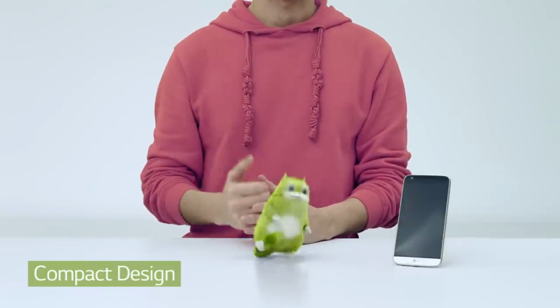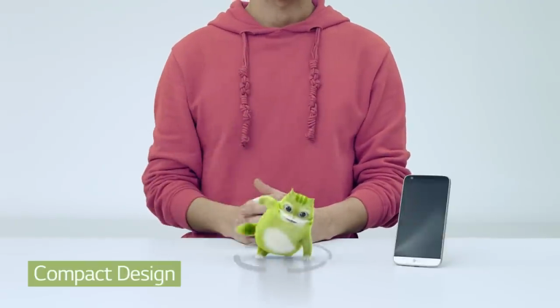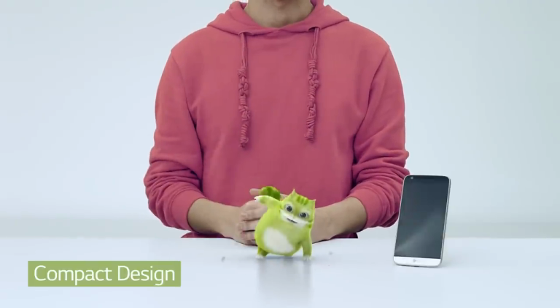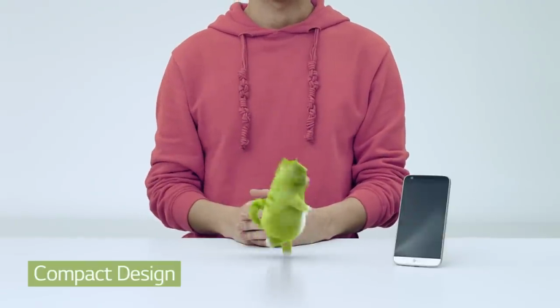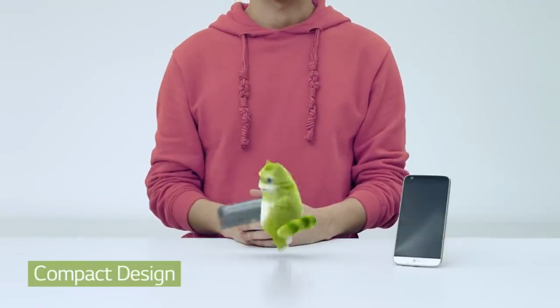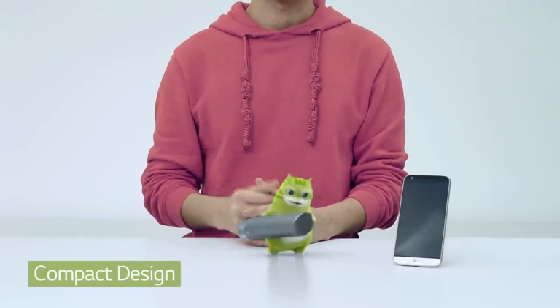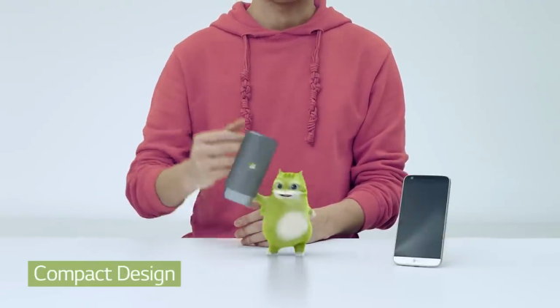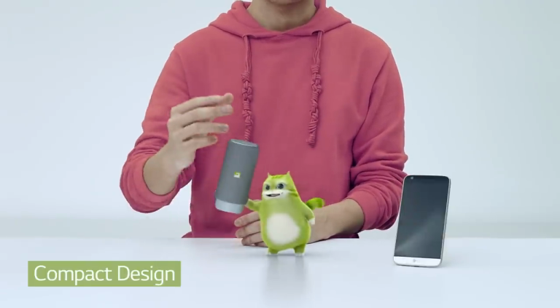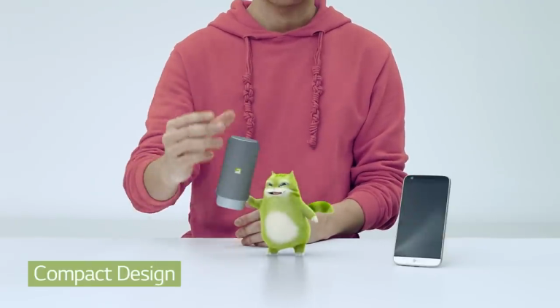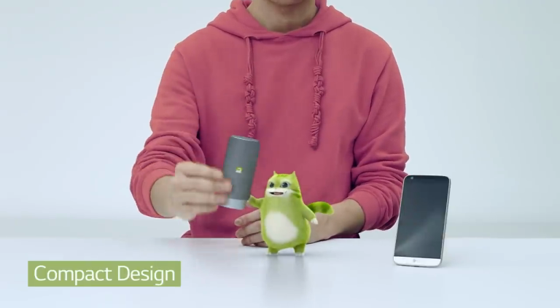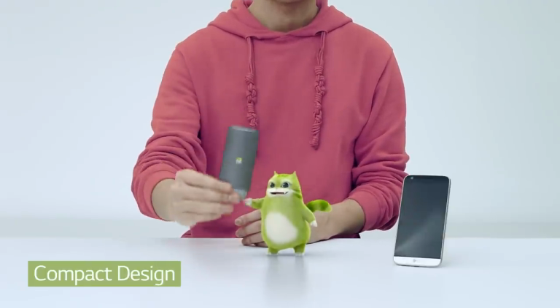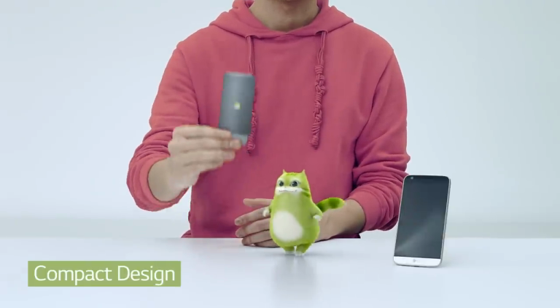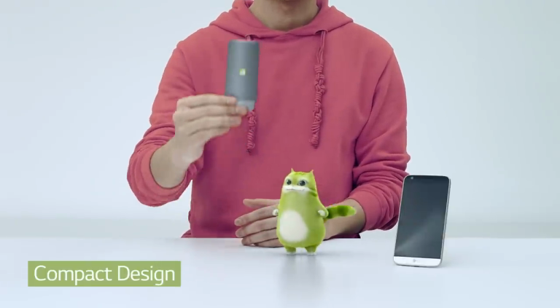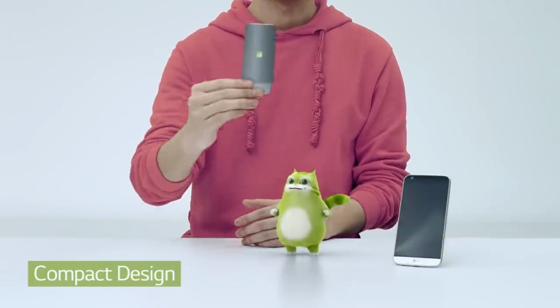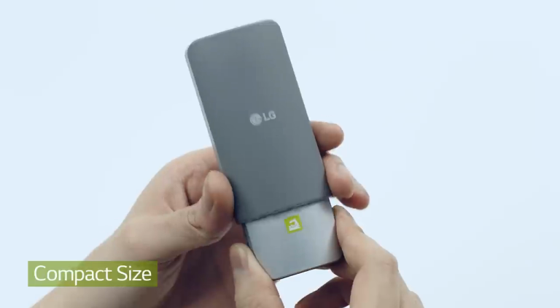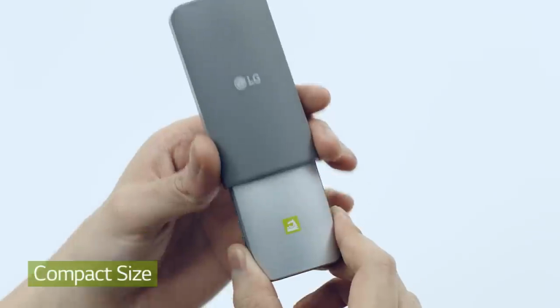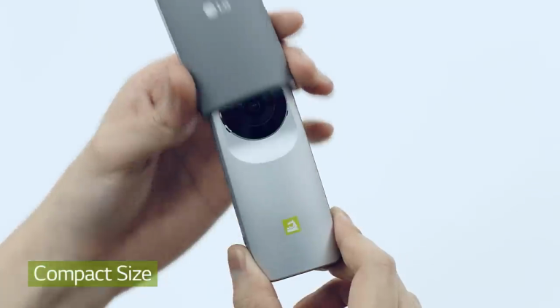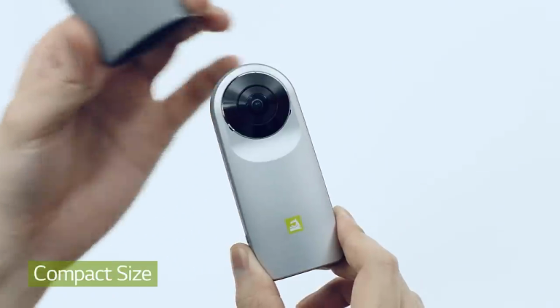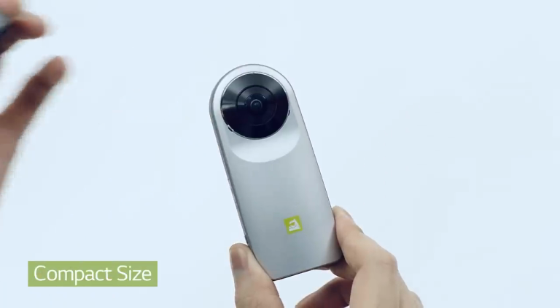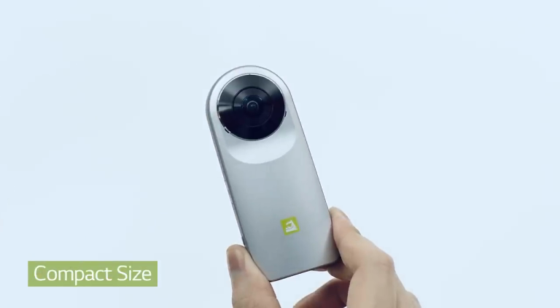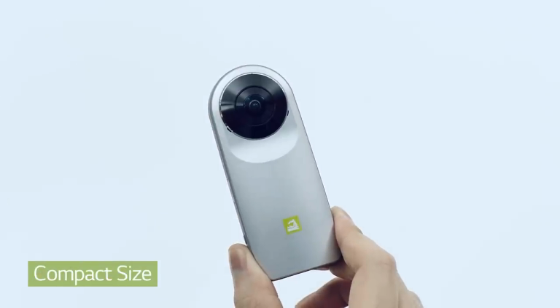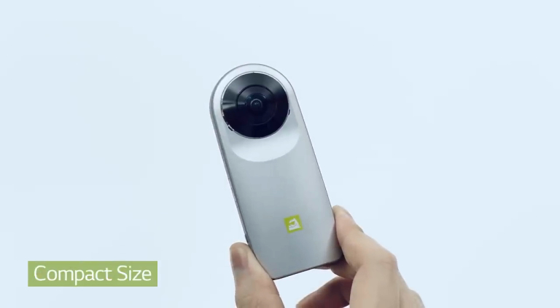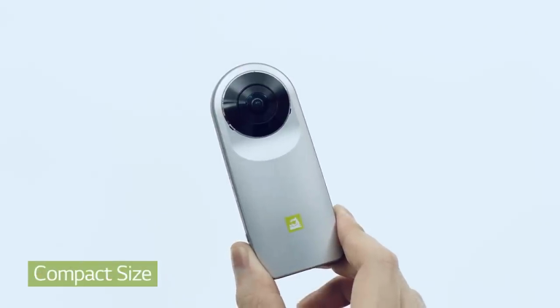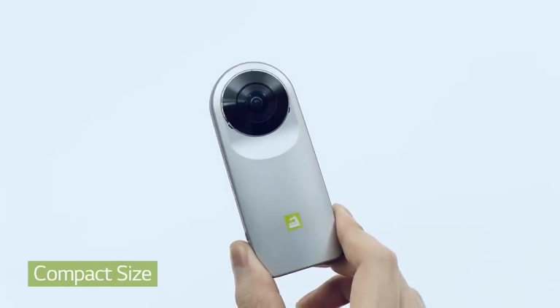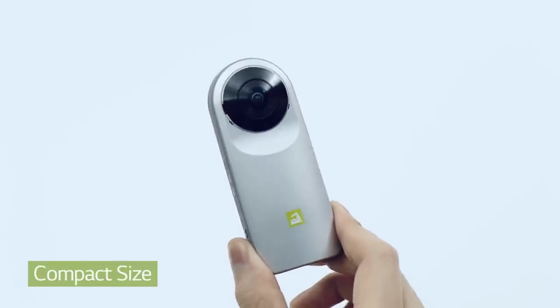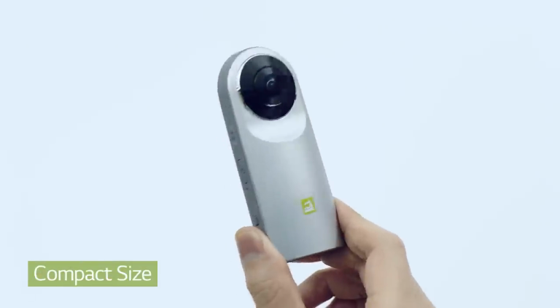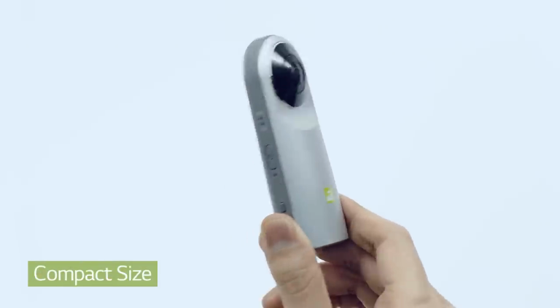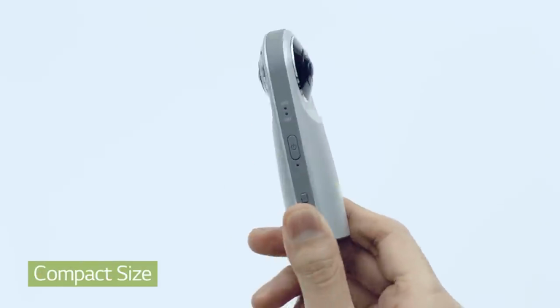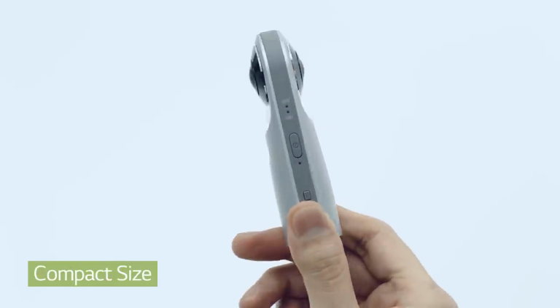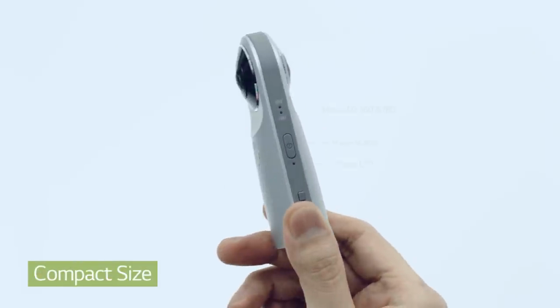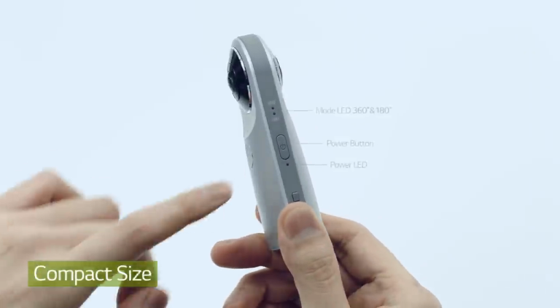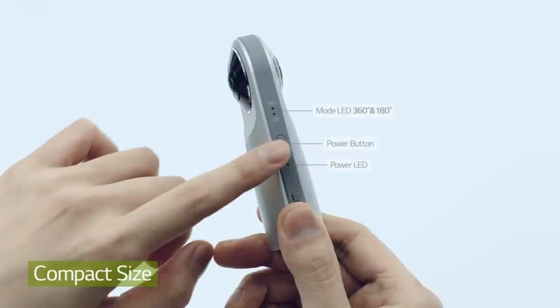LG 360 Cam's compact design fits right in your hand. Take off the case and push the button on the side to turn it on.